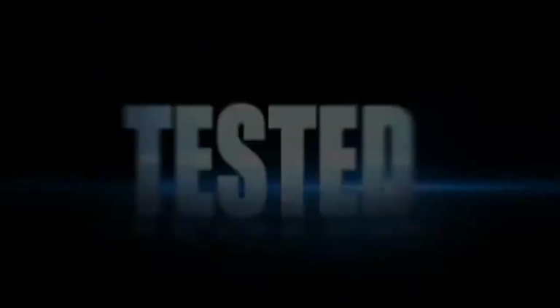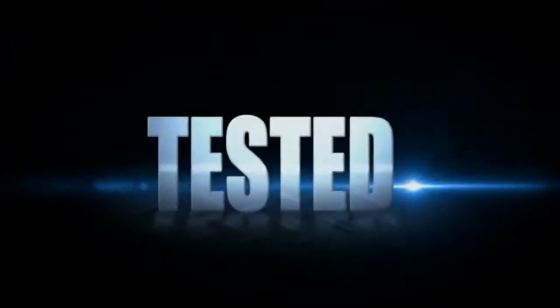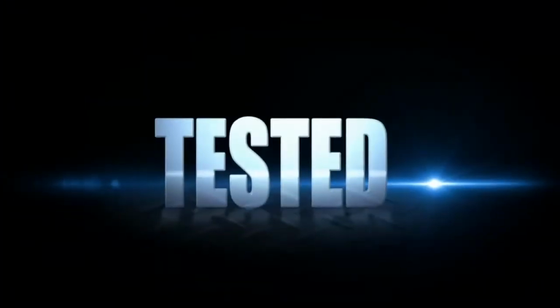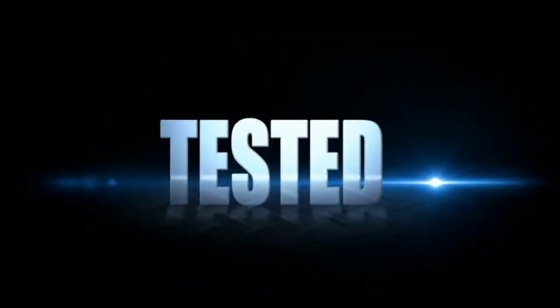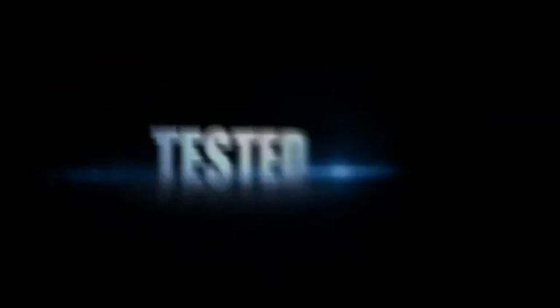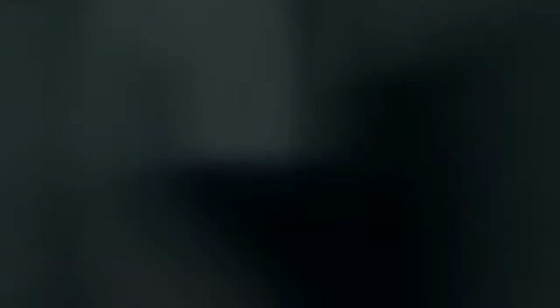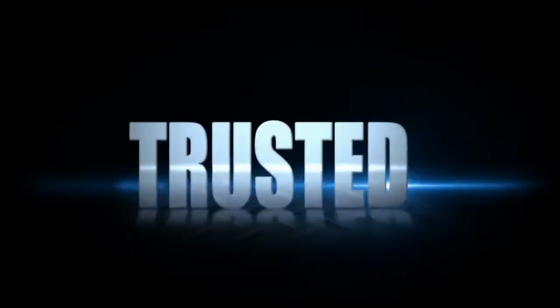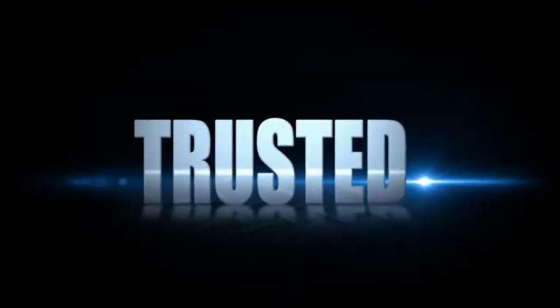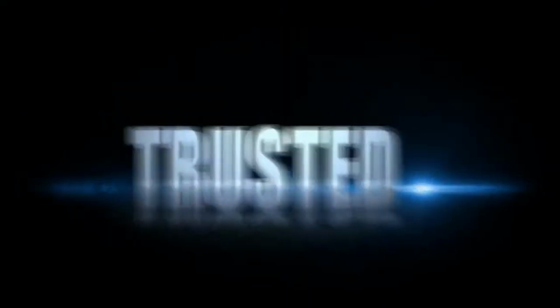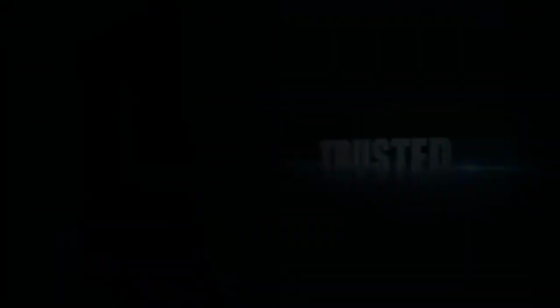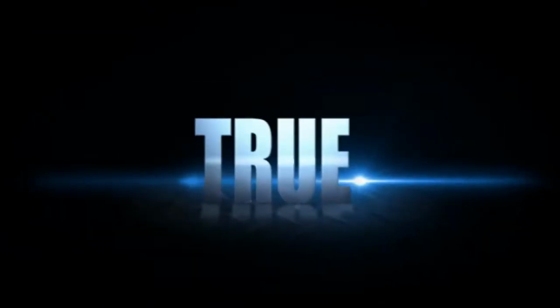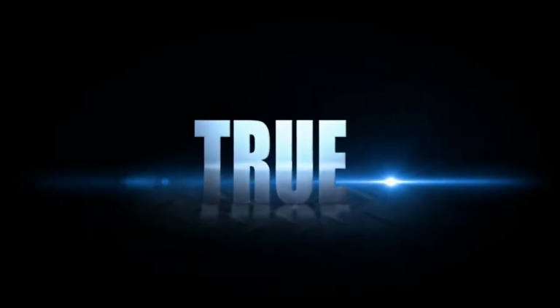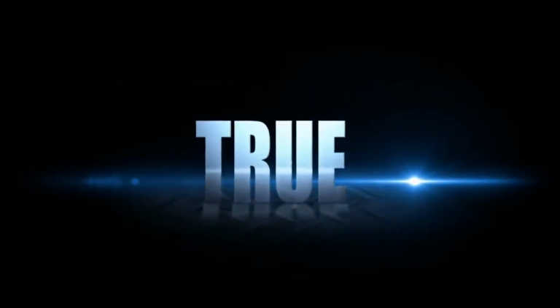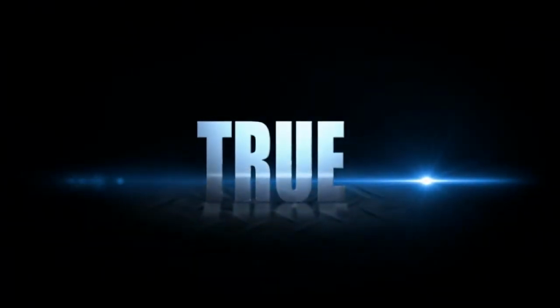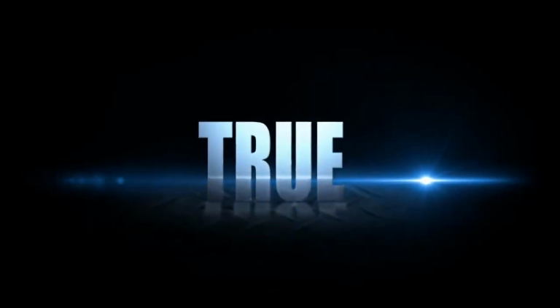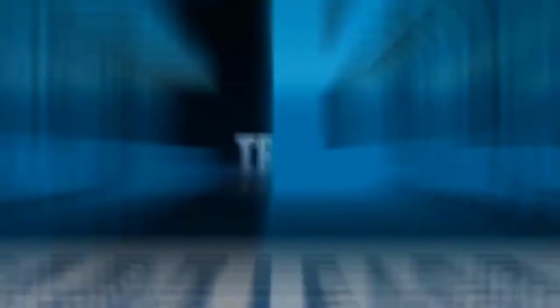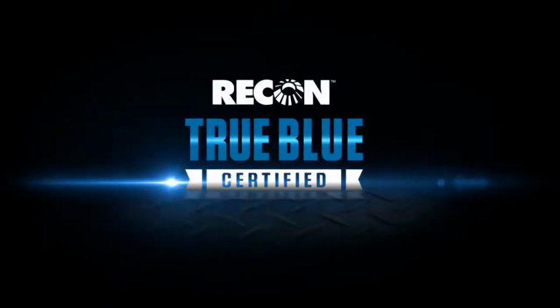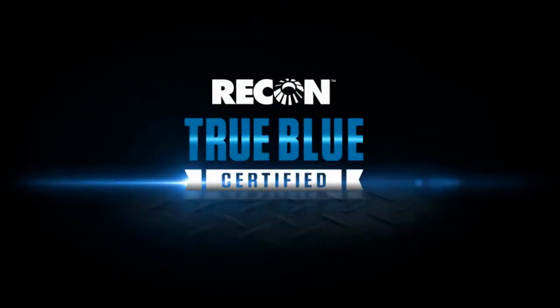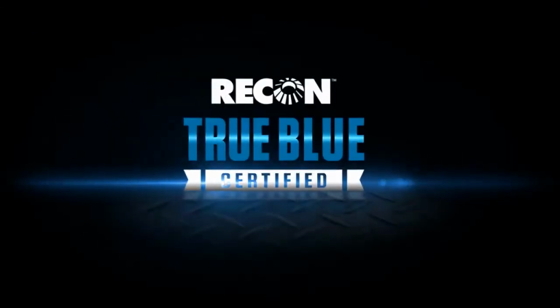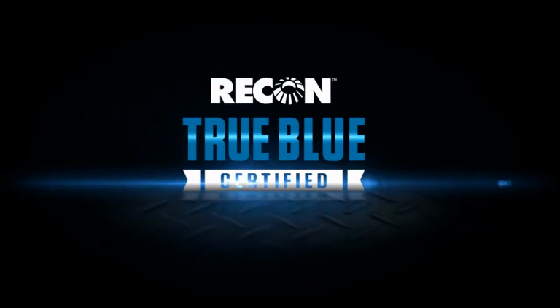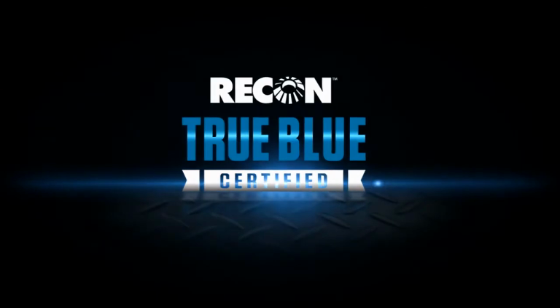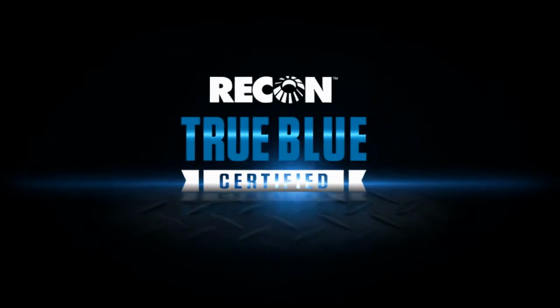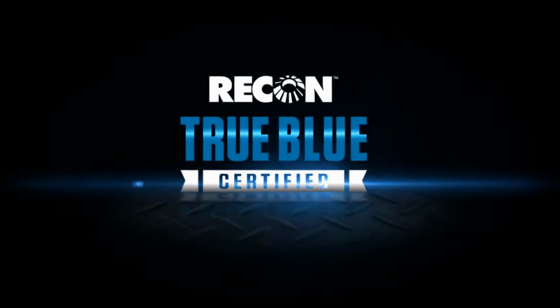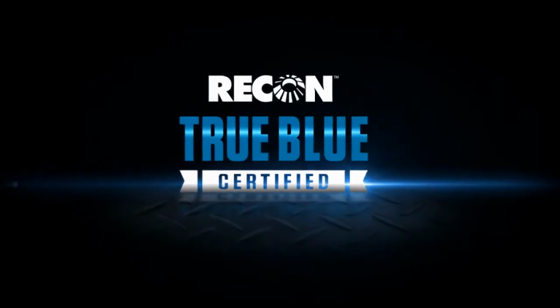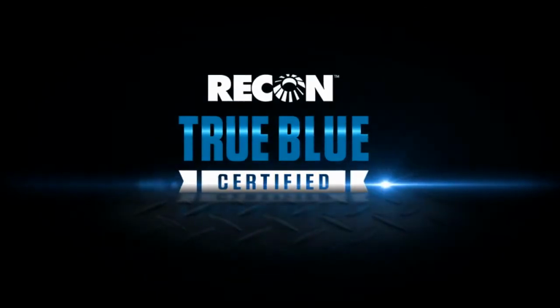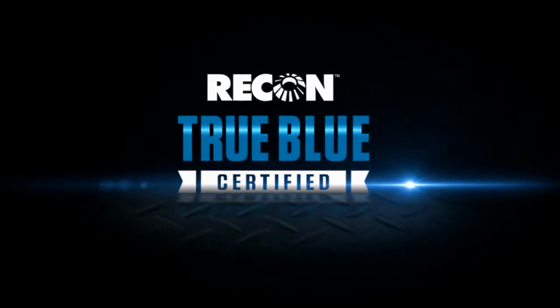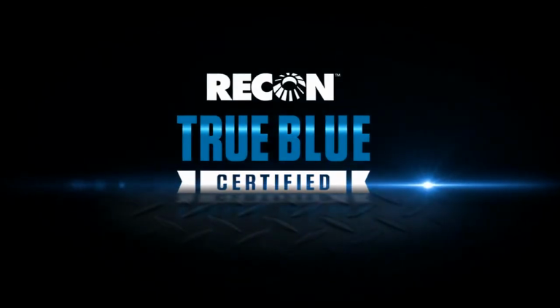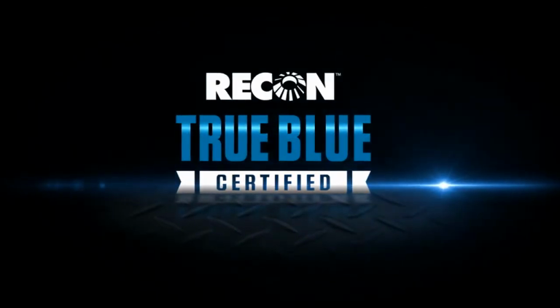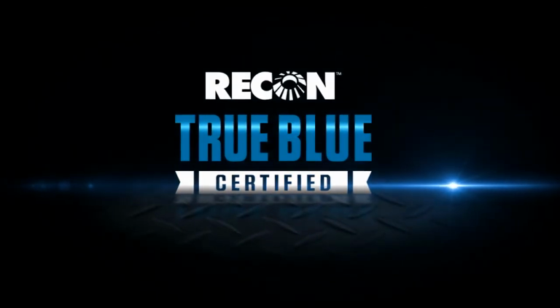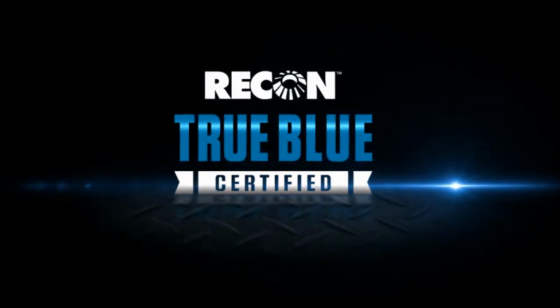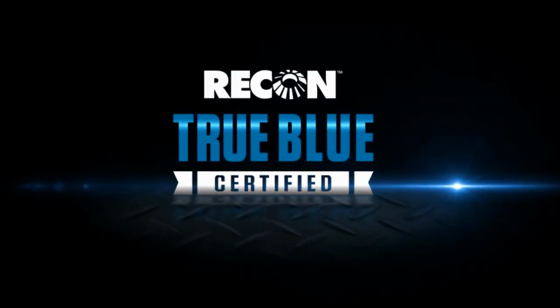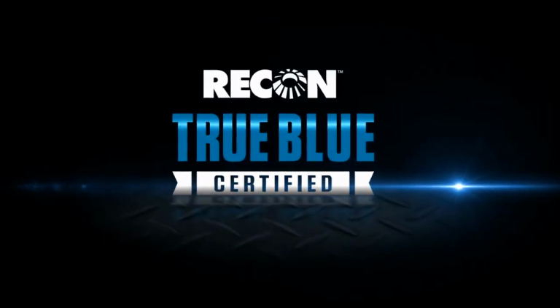Tested. Trusted. True. These values define what it takes to be Recon True Blue certified.